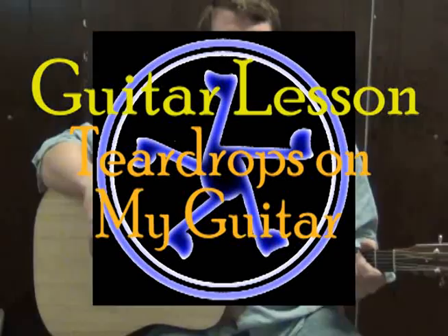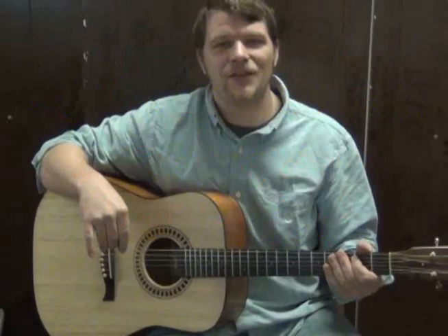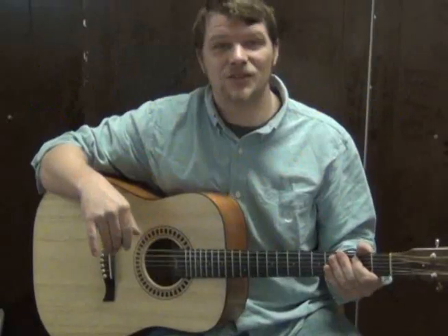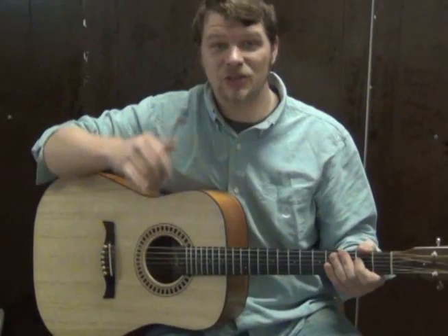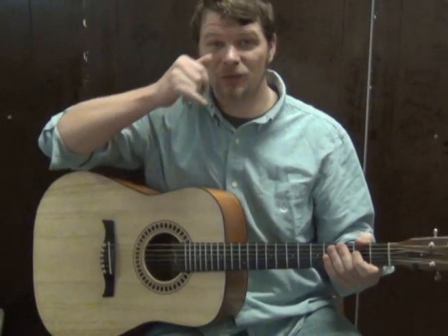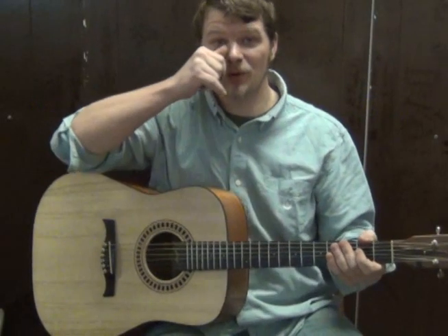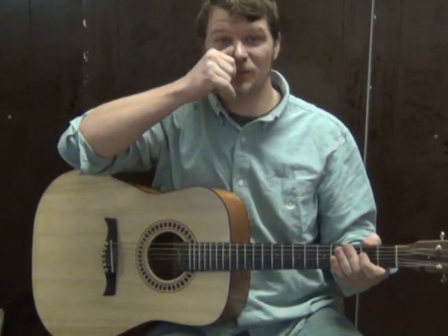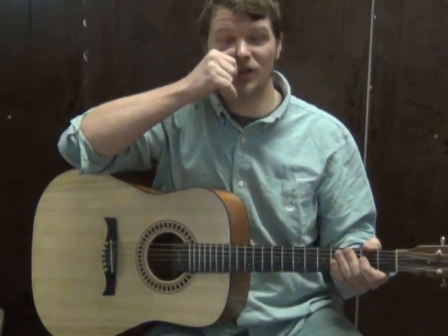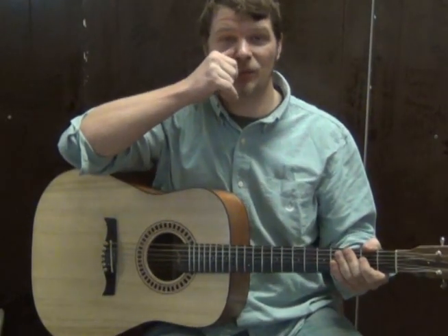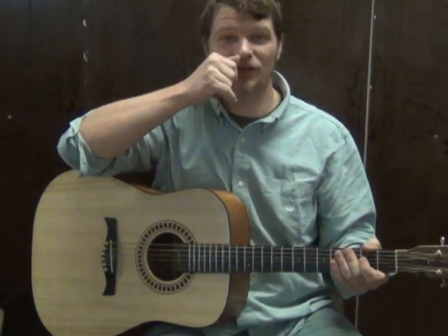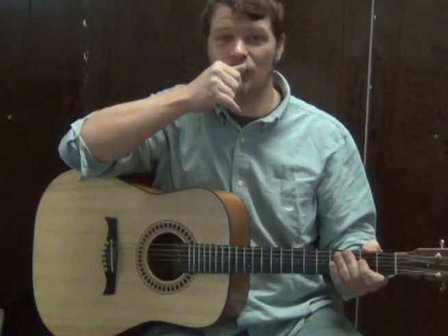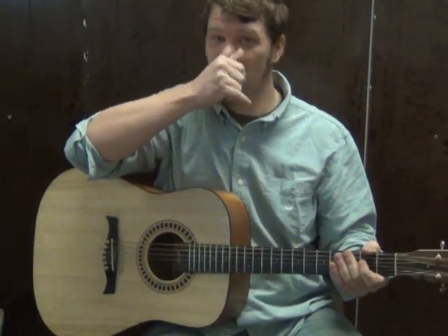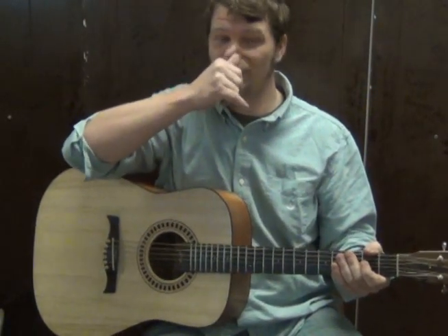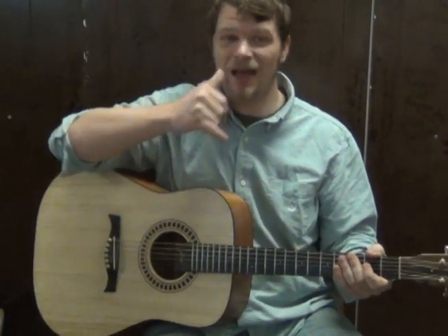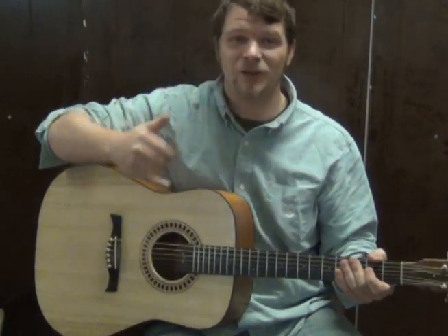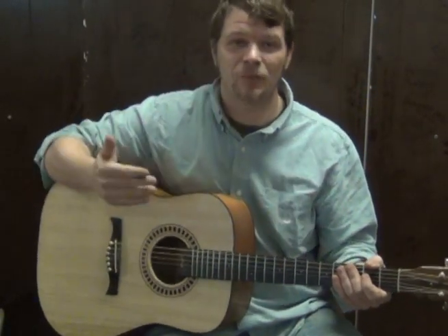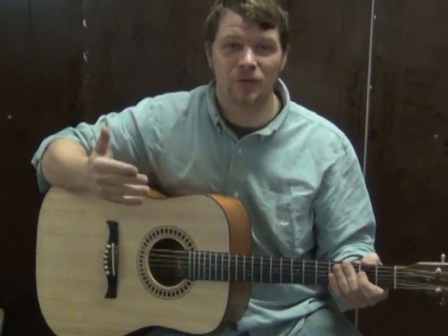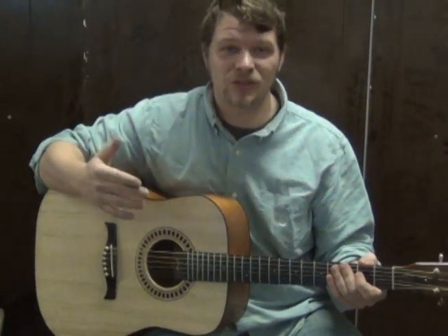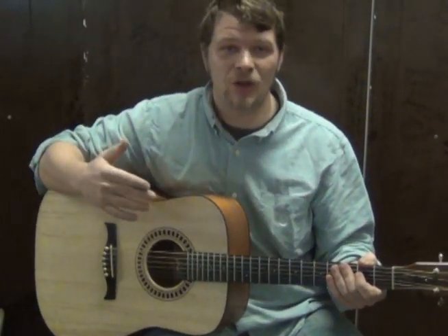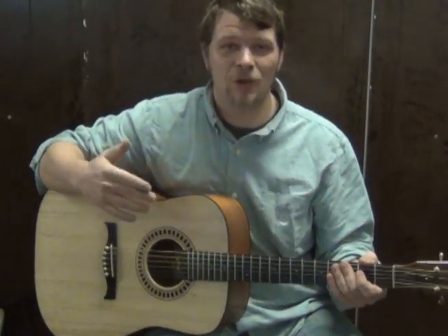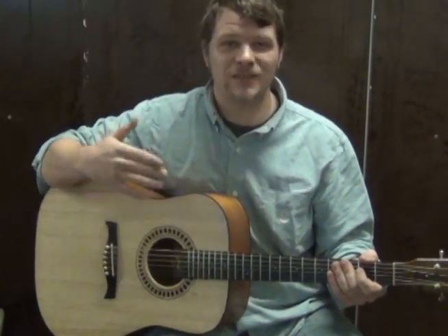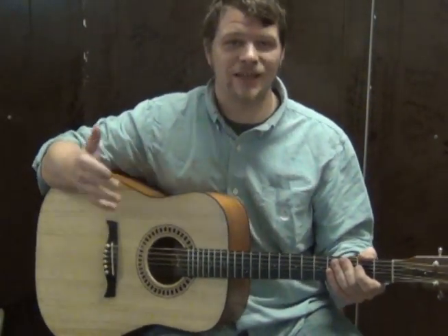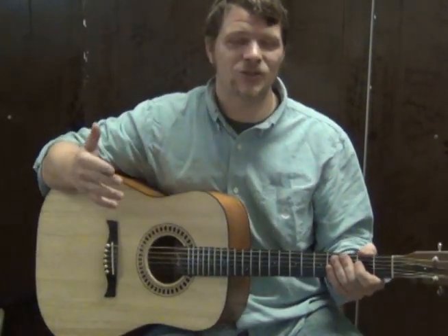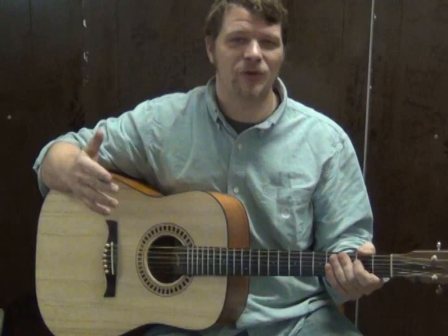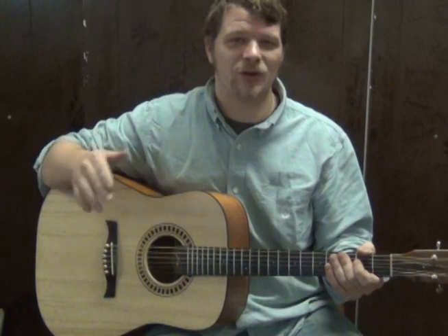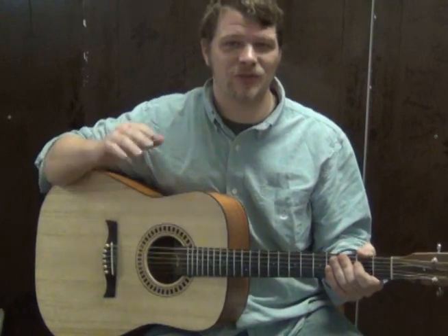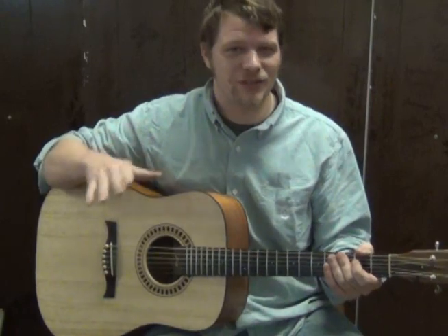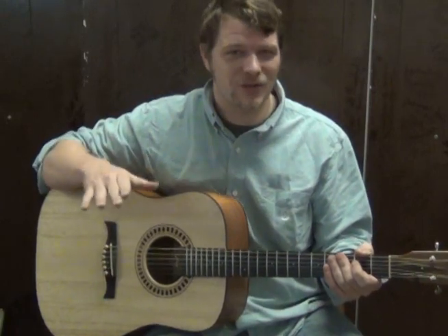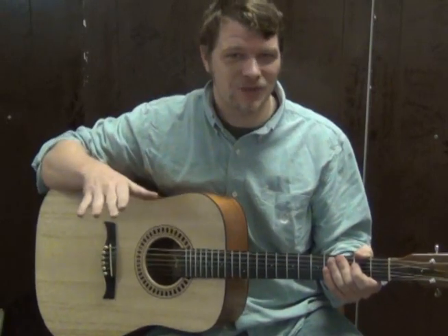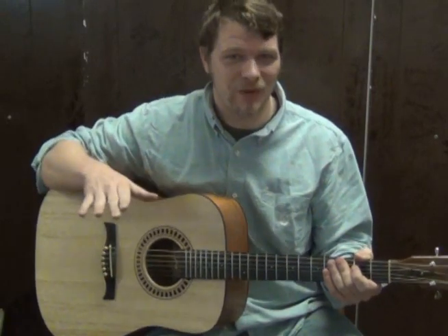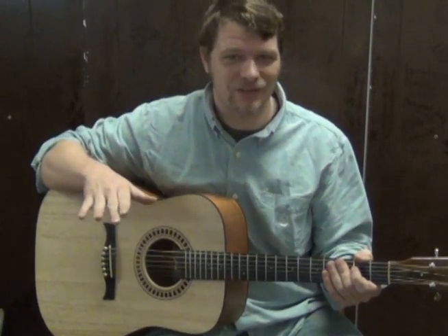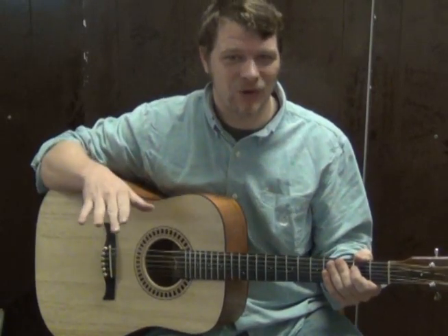Hi, this is Munson from Munson Music and we're going to talk real quick about how you can play through a song by Taylor Swift called Teardrops on My Guitar.